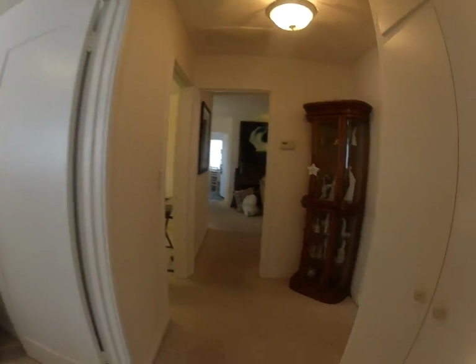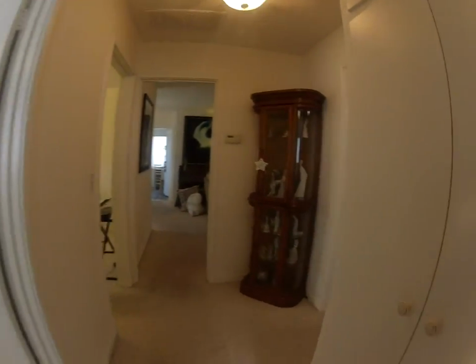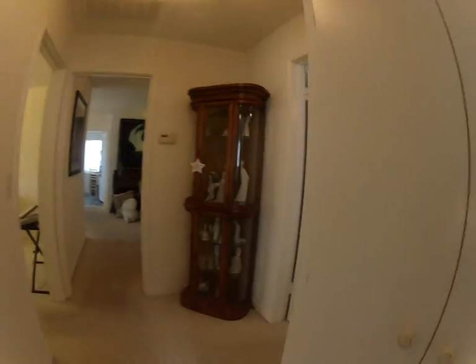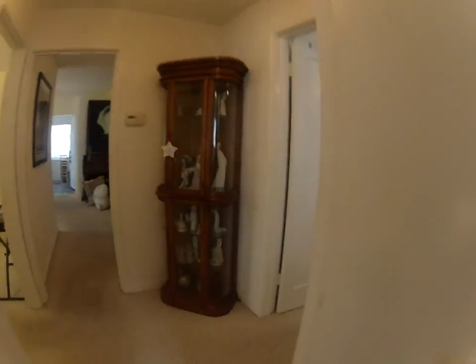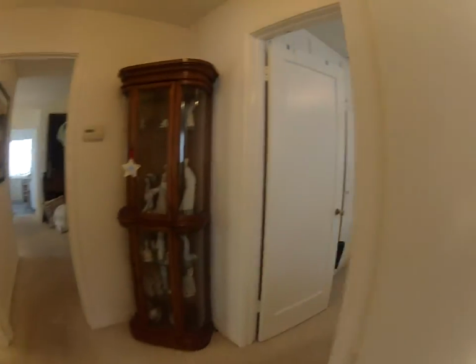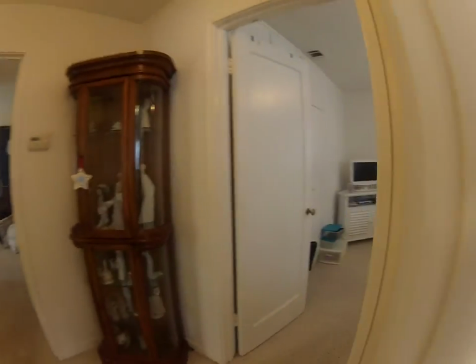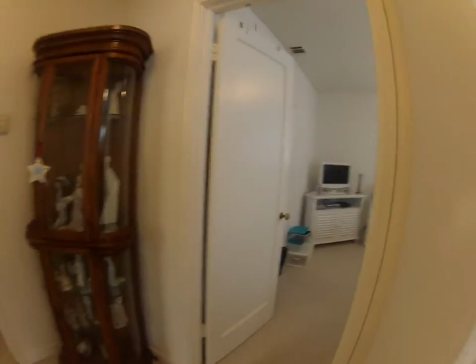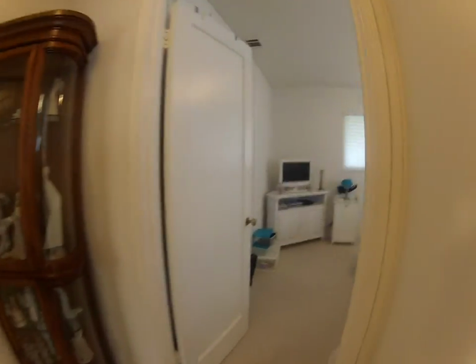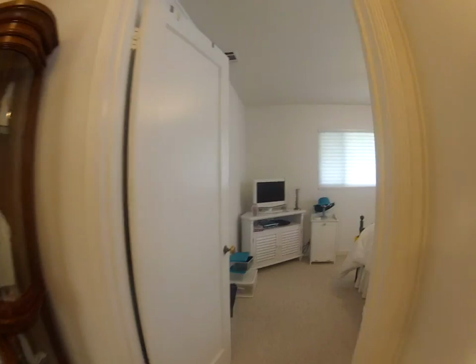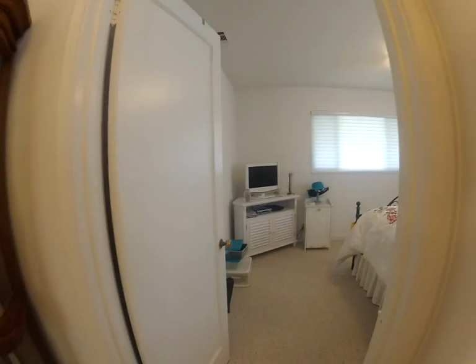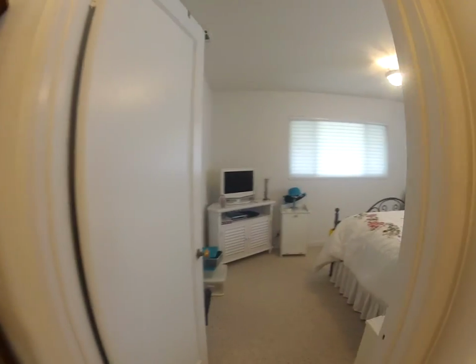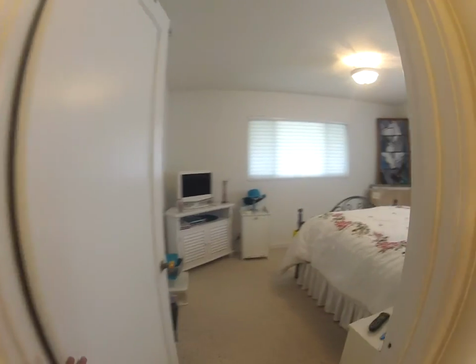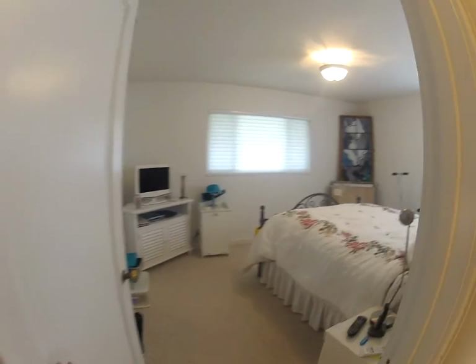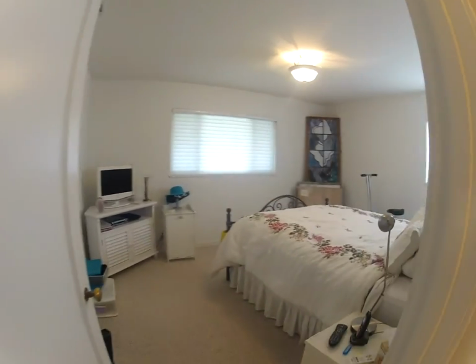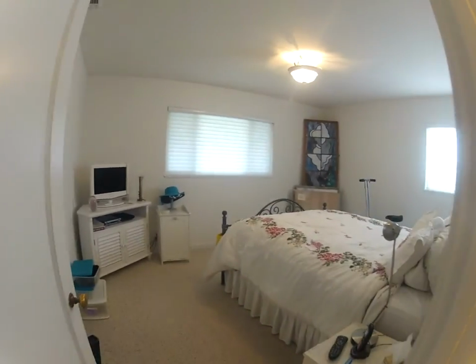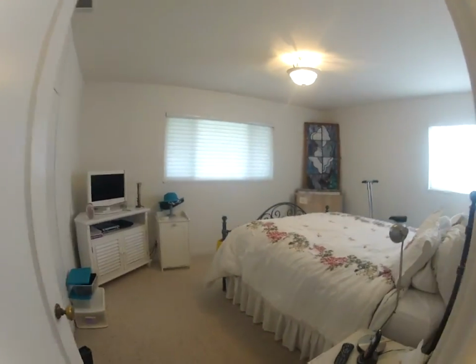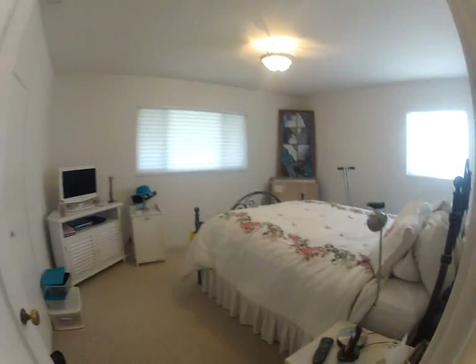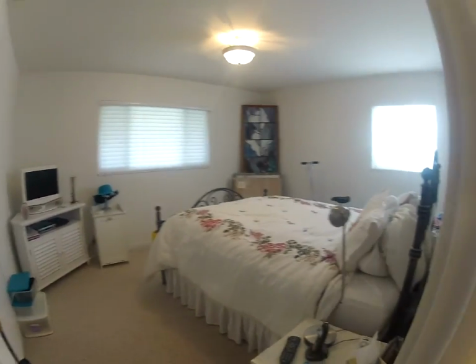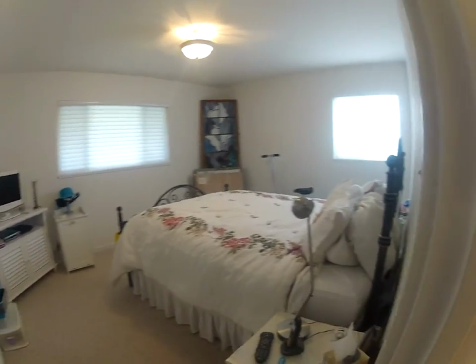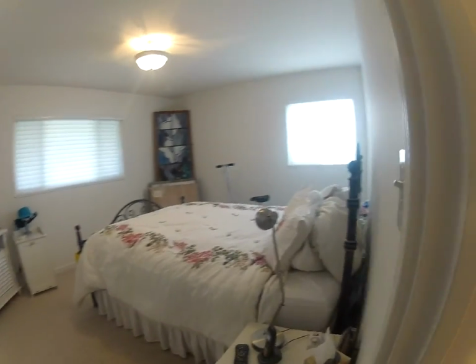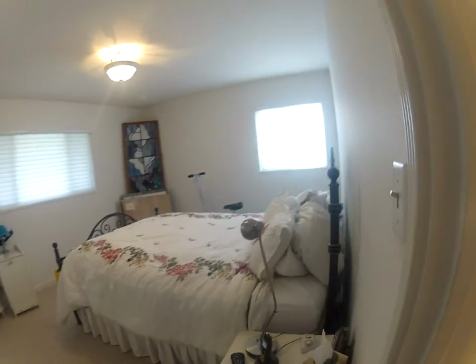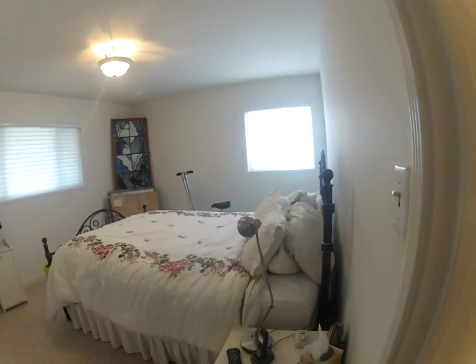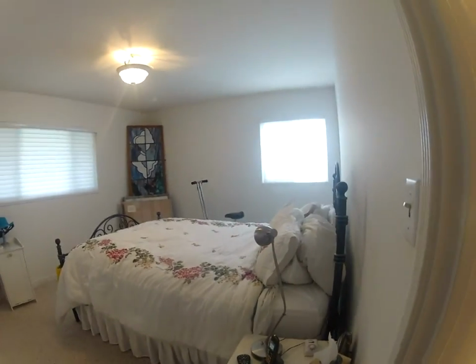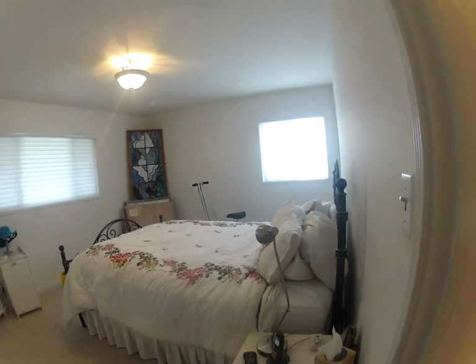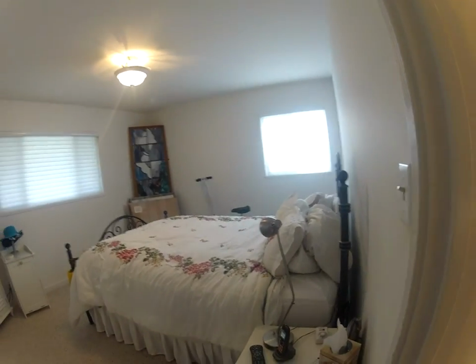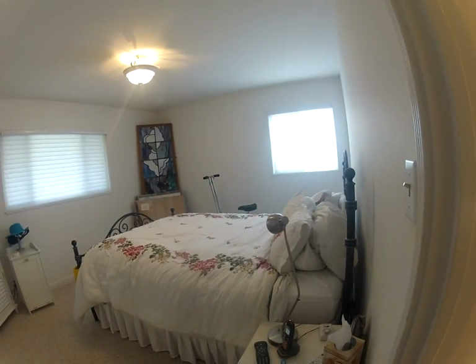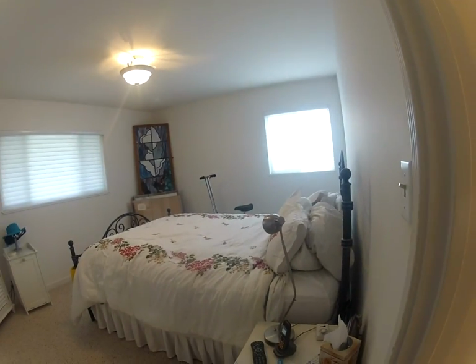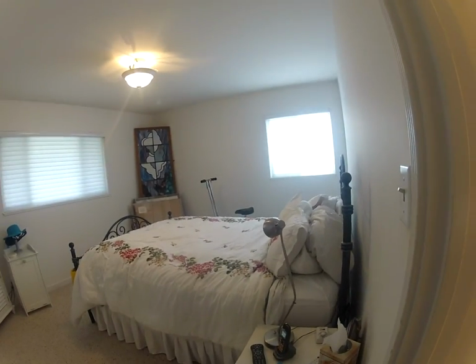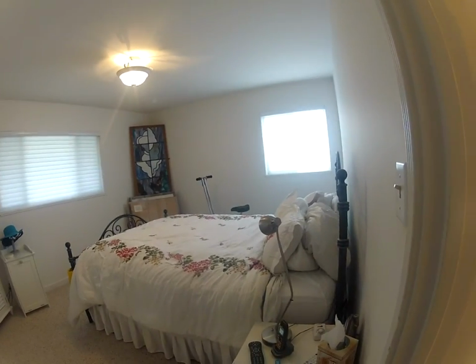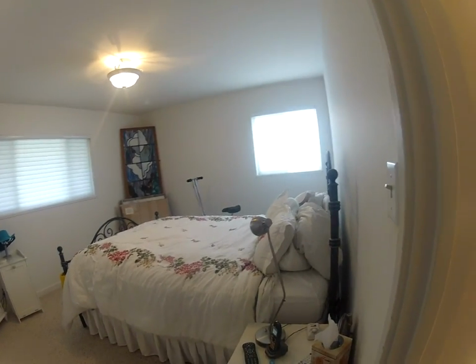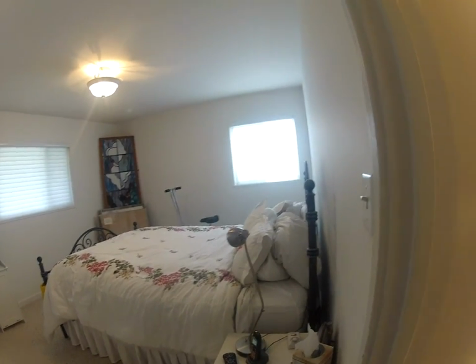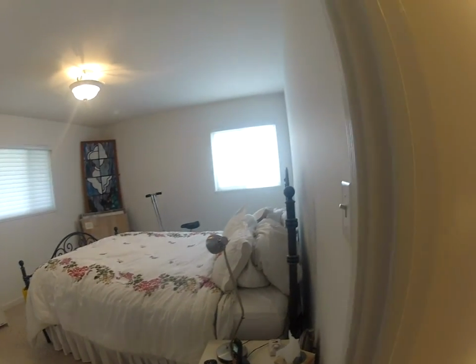The third bedroom — as you can see it's still a really large room even with the screen-size bed in here.